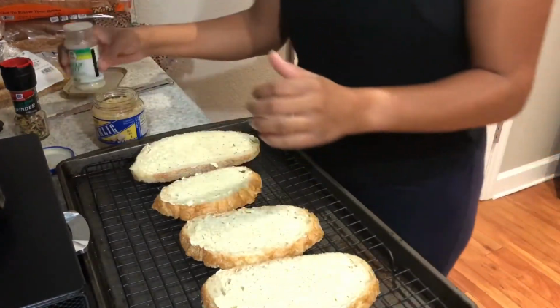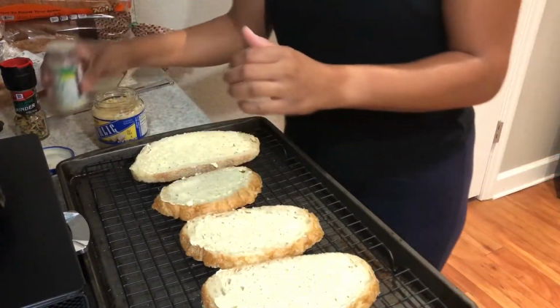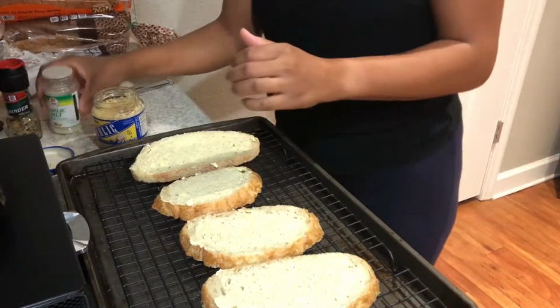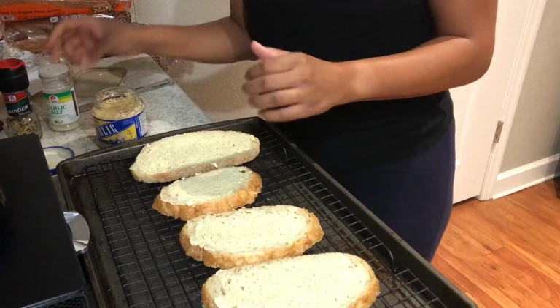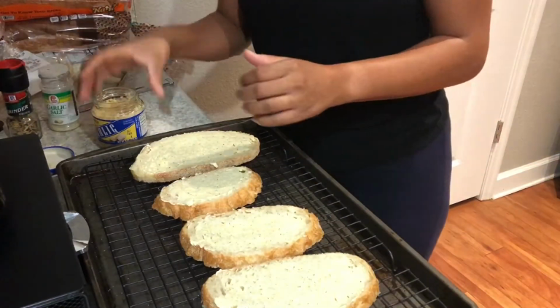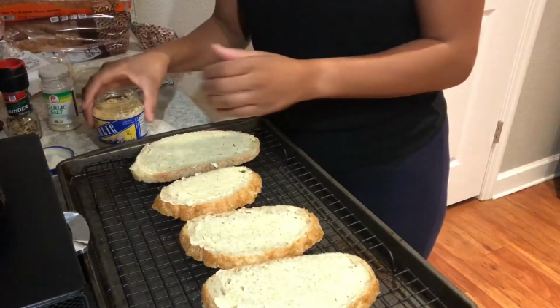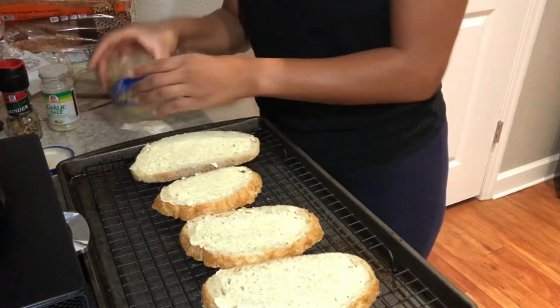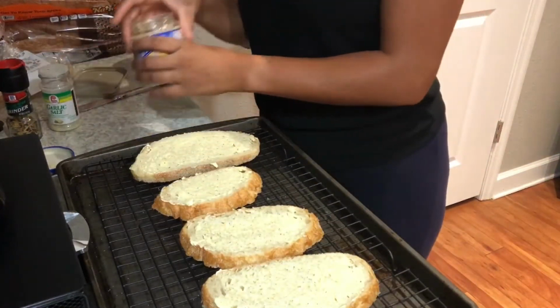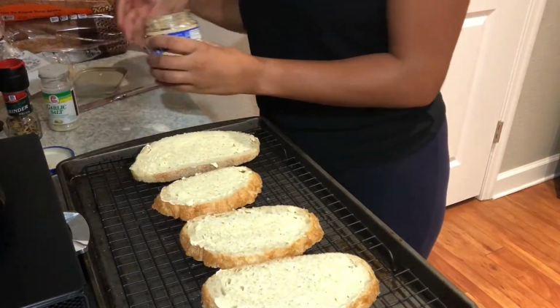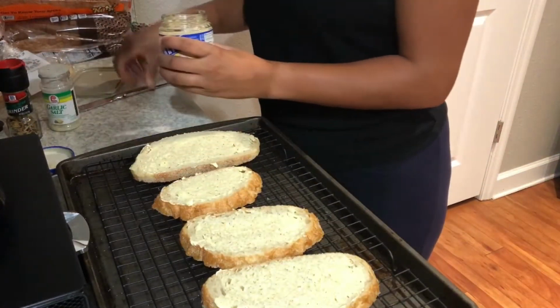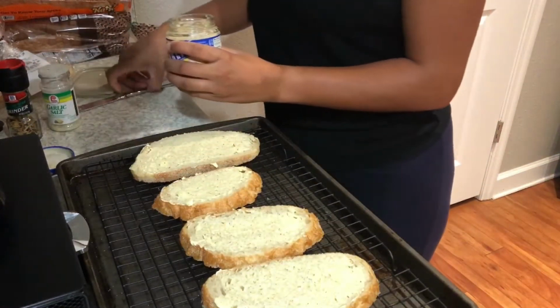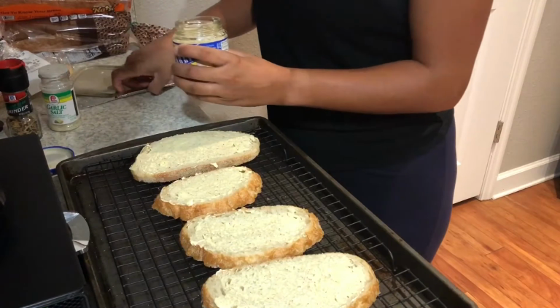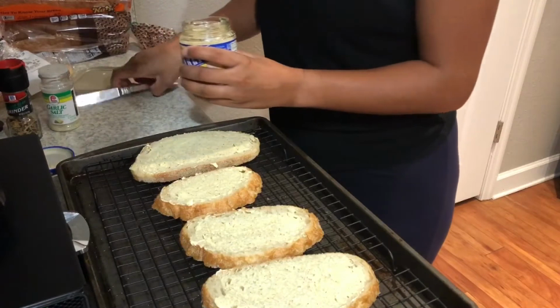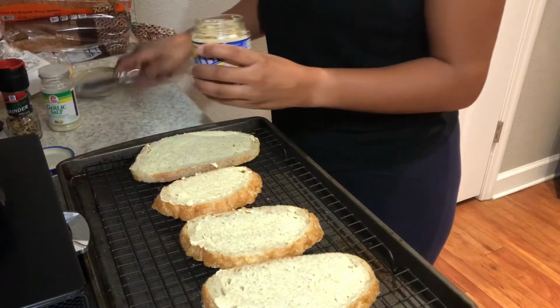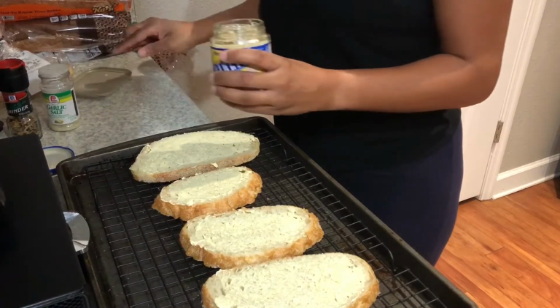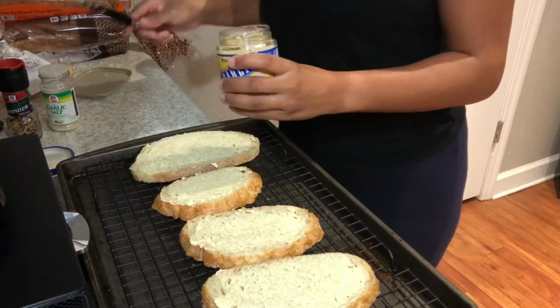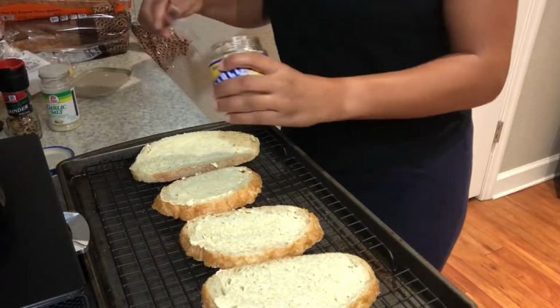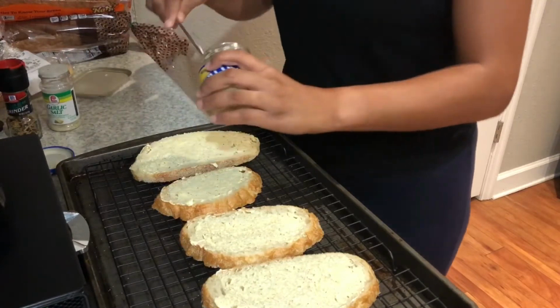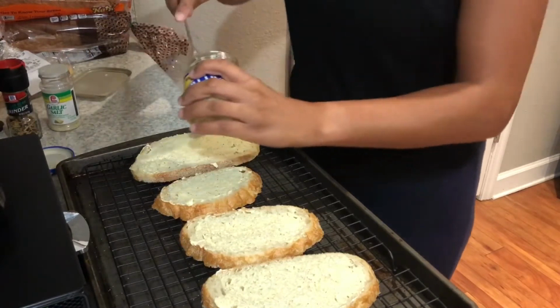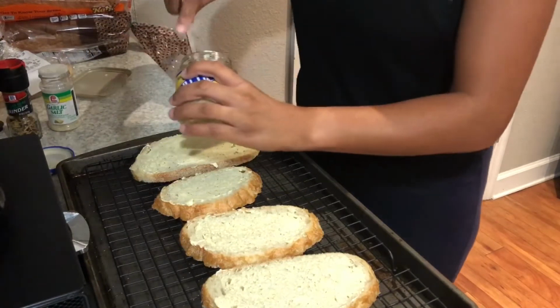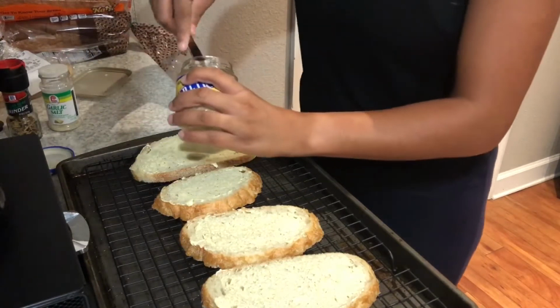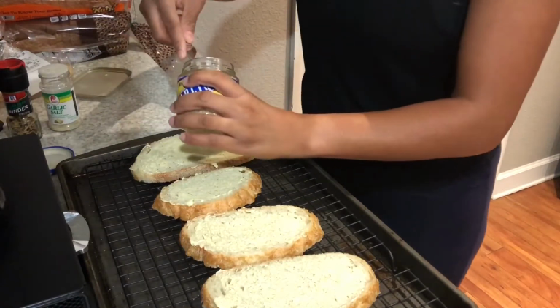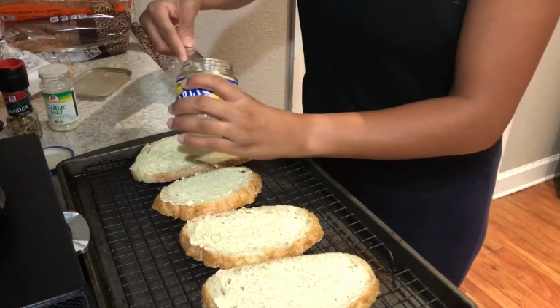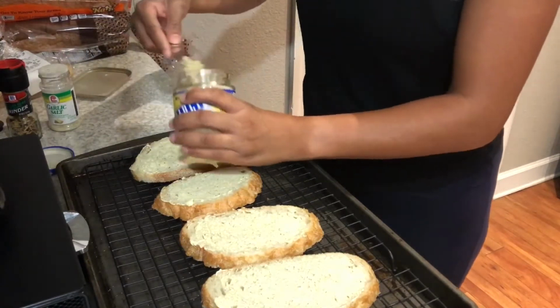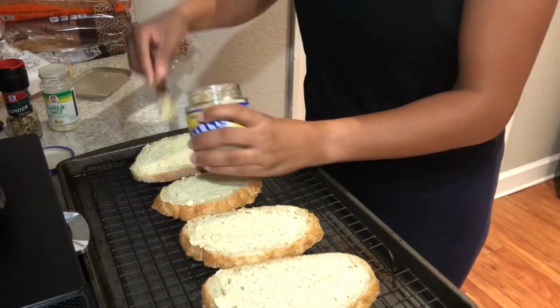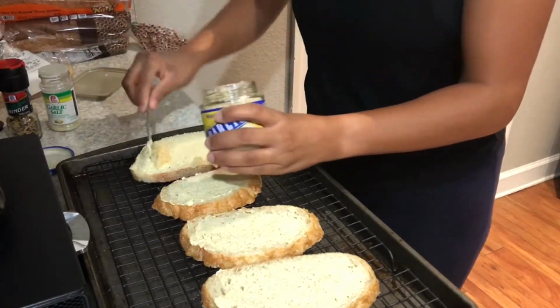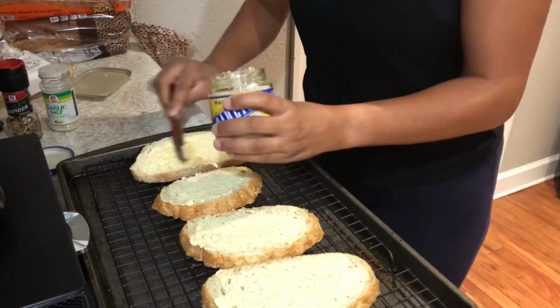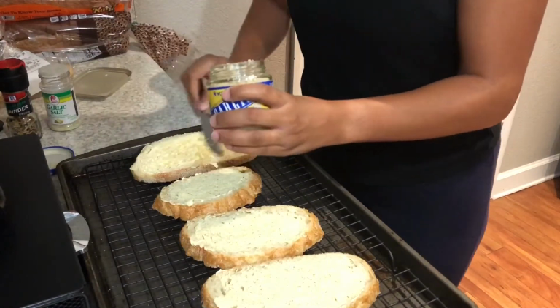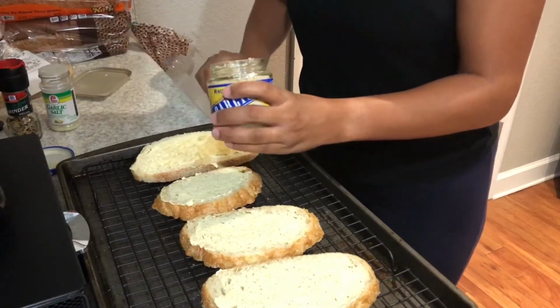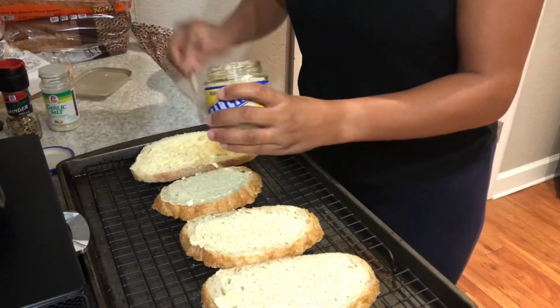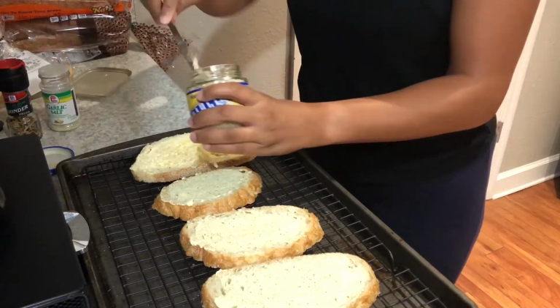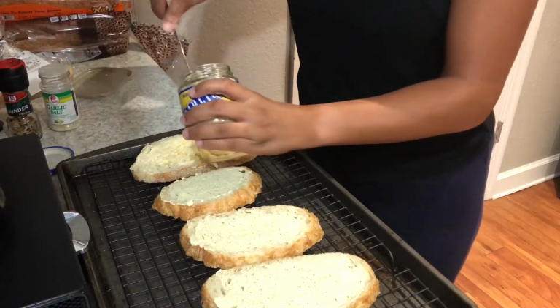And then I'm gonna spray the garlic over top of it.